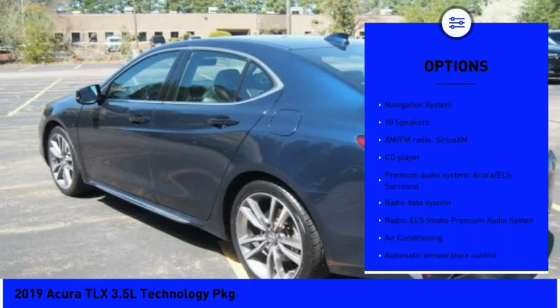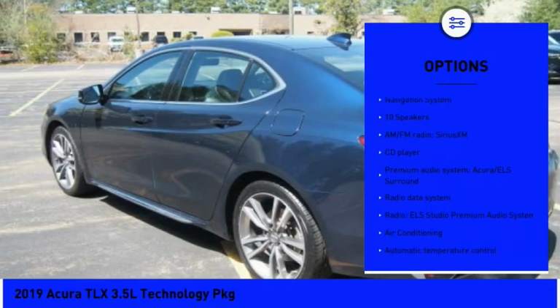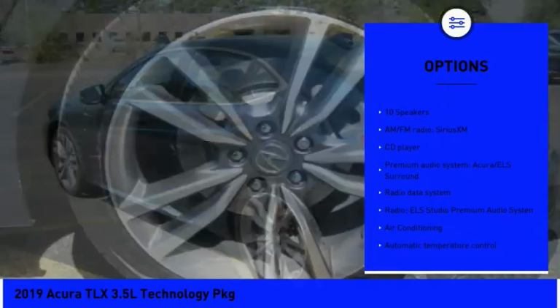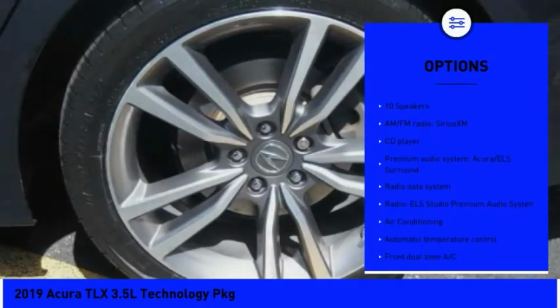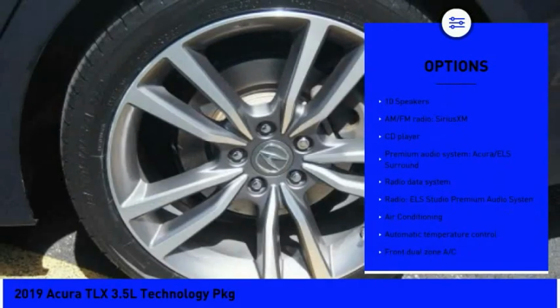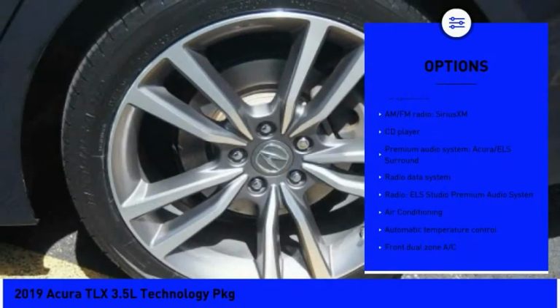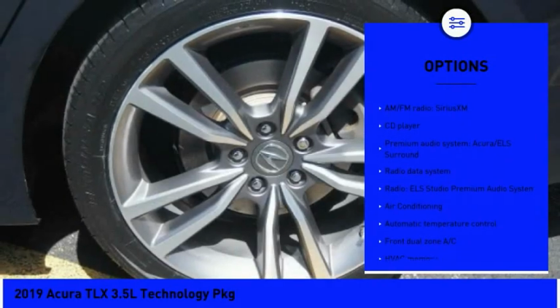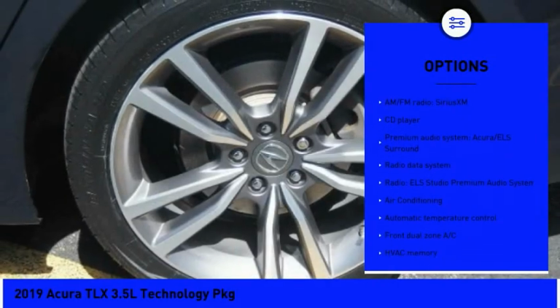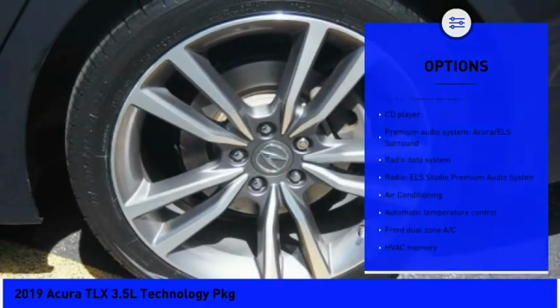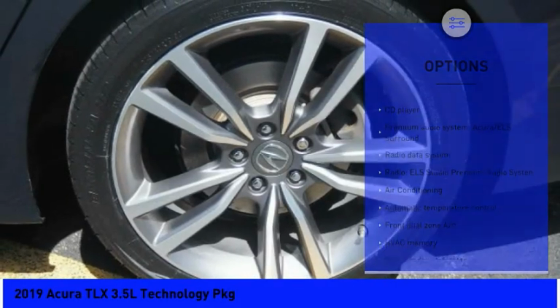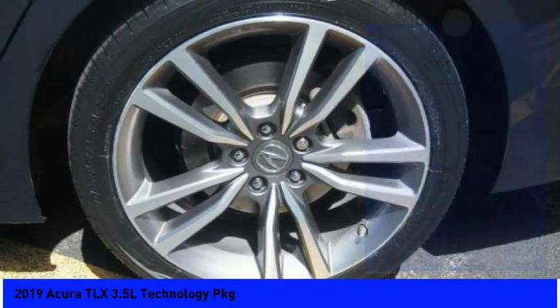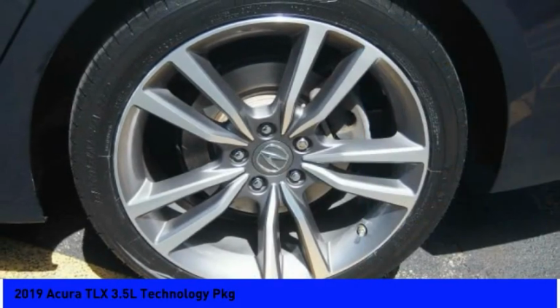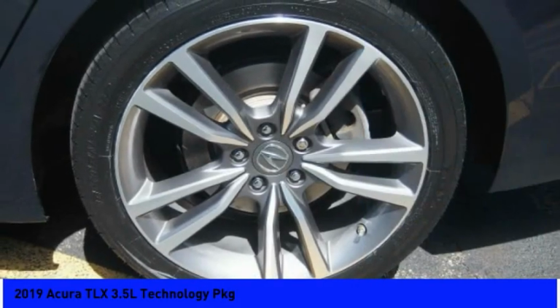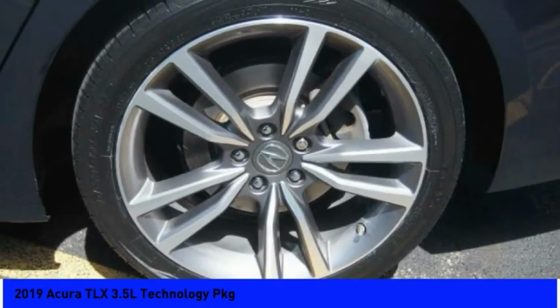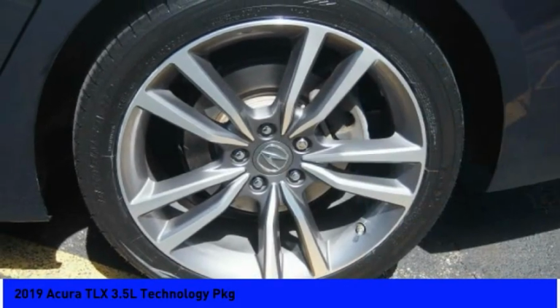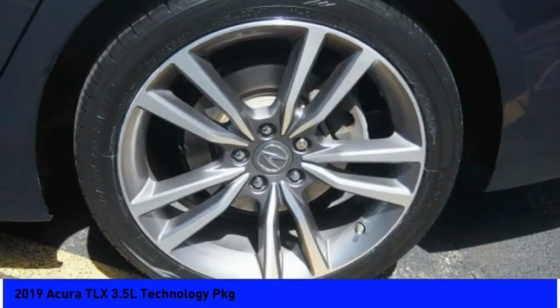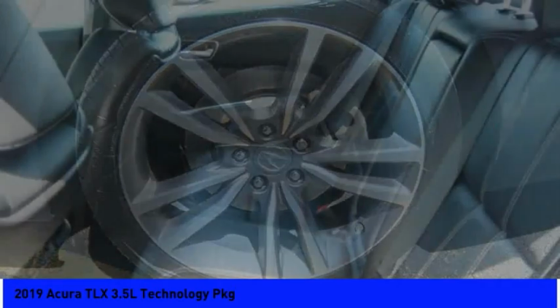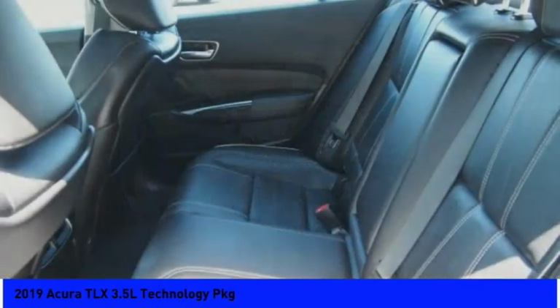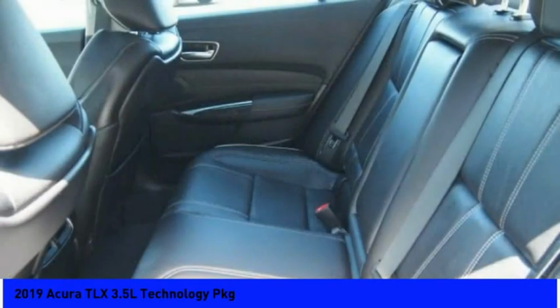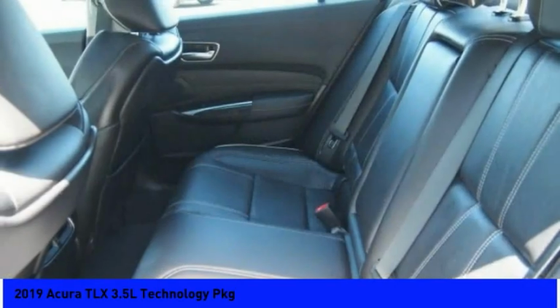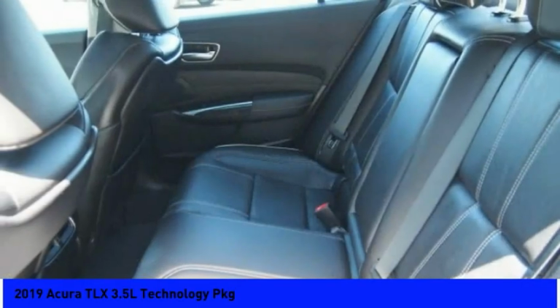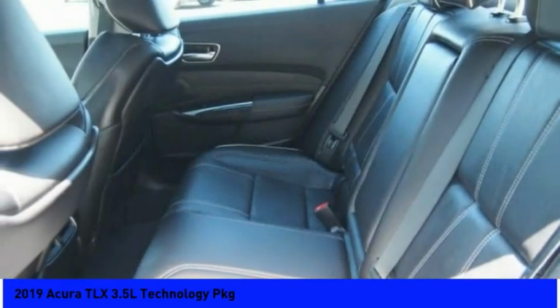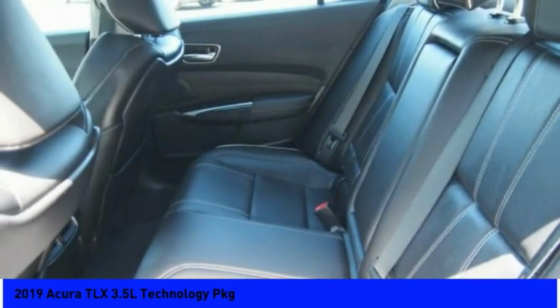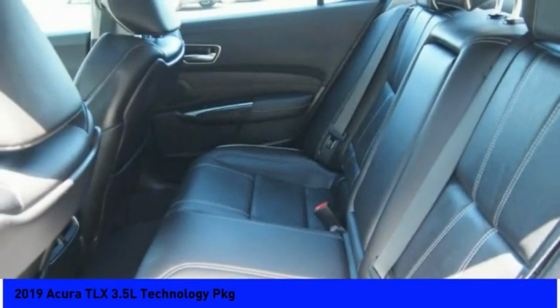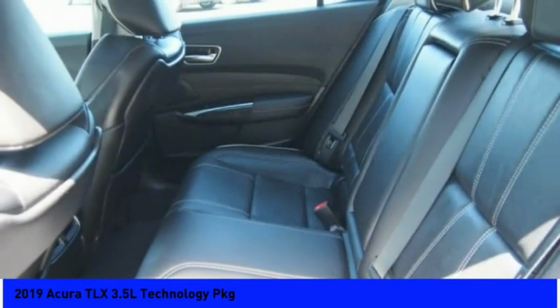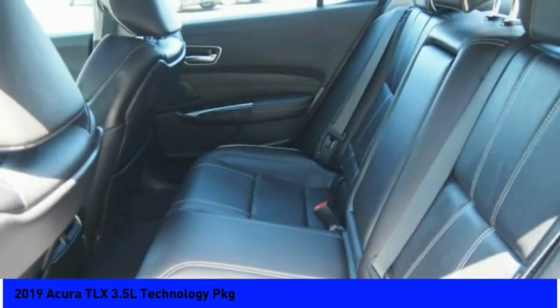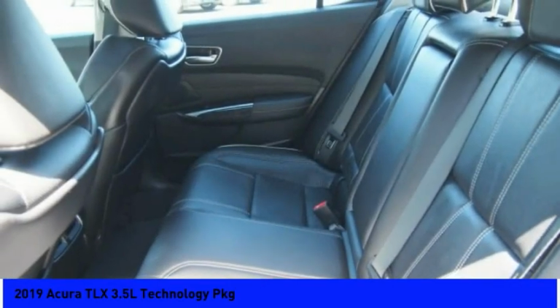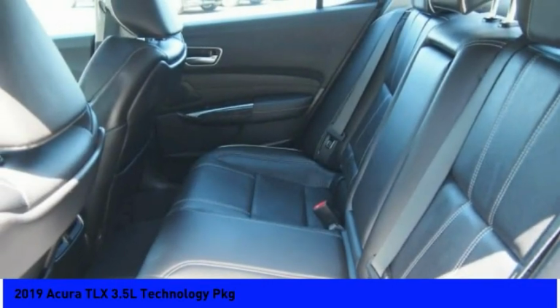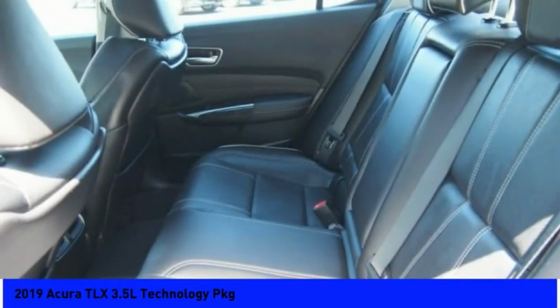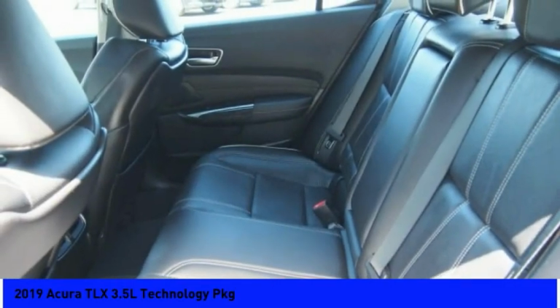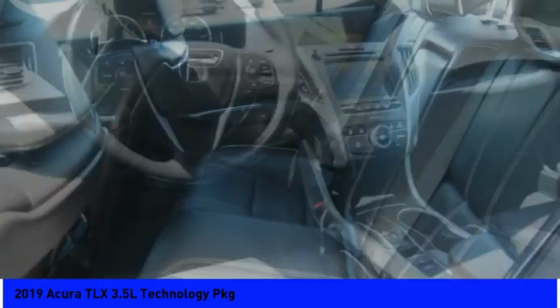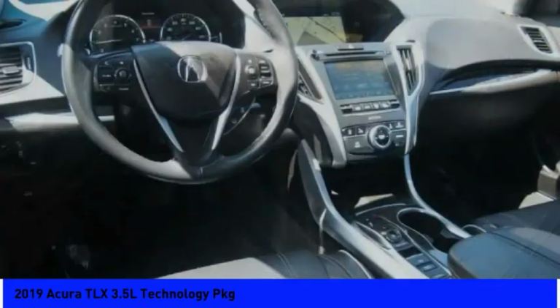Power moonroof, four-wheel disc brakes, rain-sensing wipers, speed control, and rear window defroster.